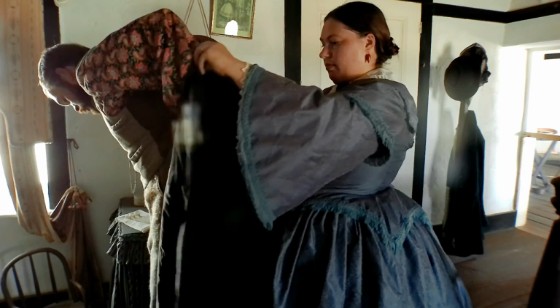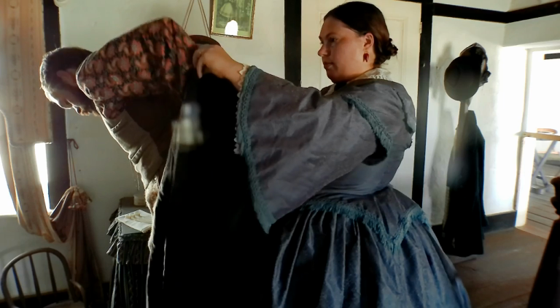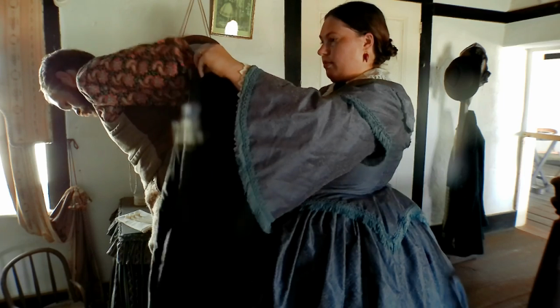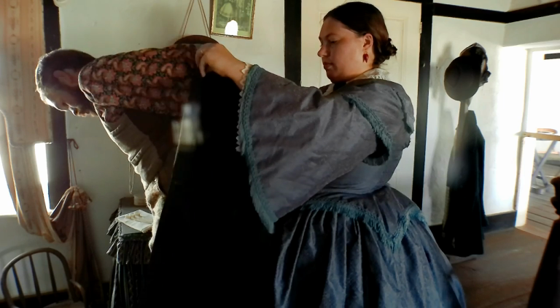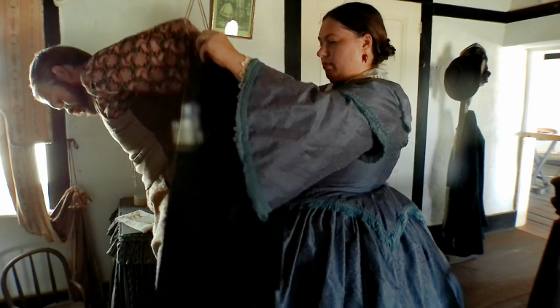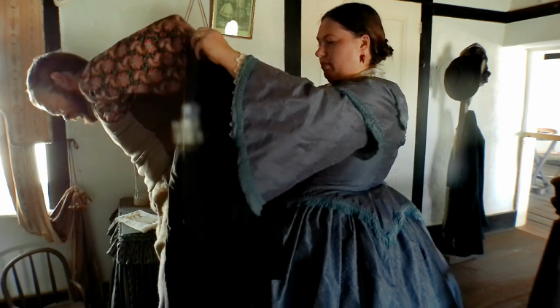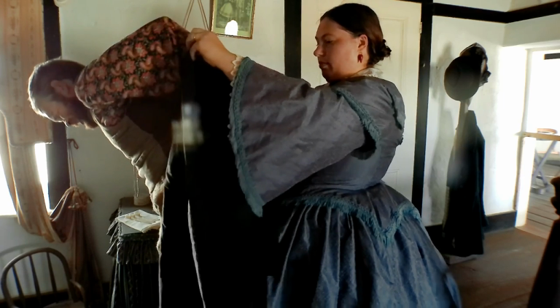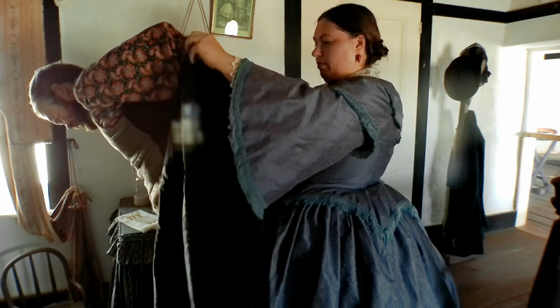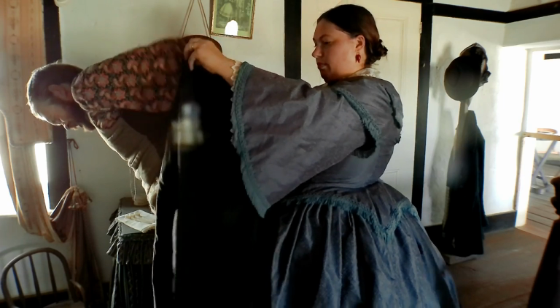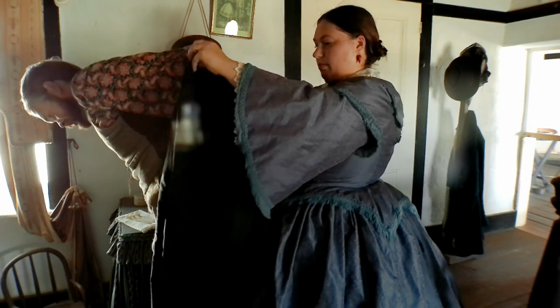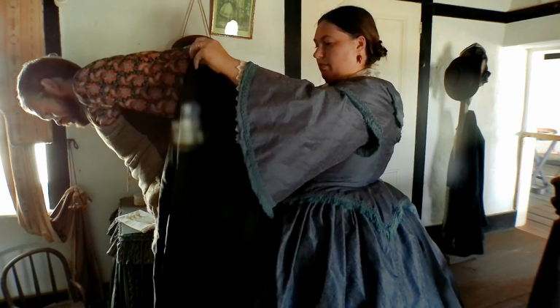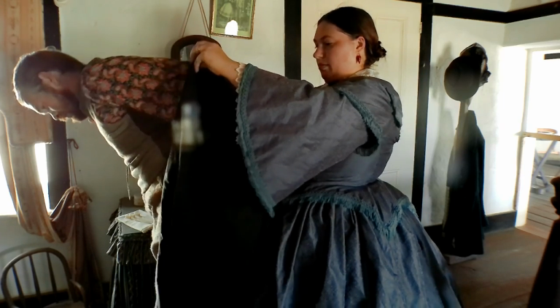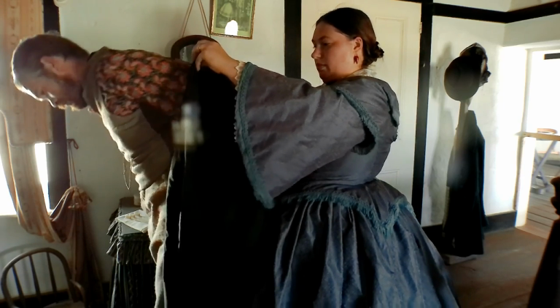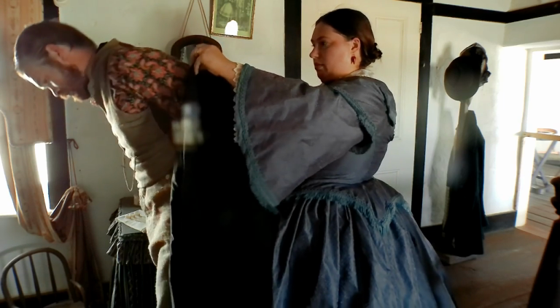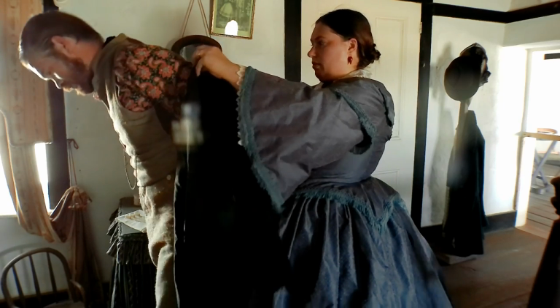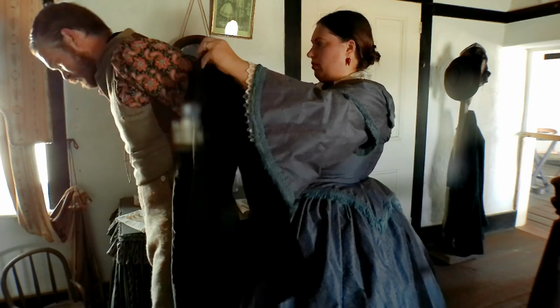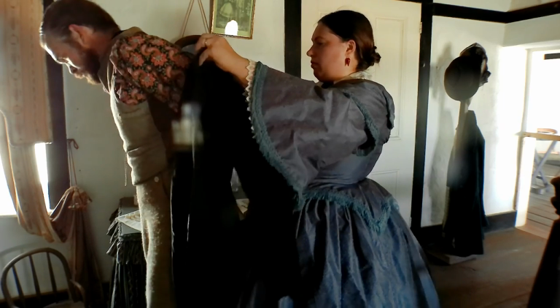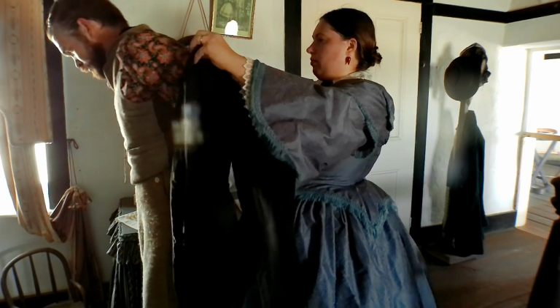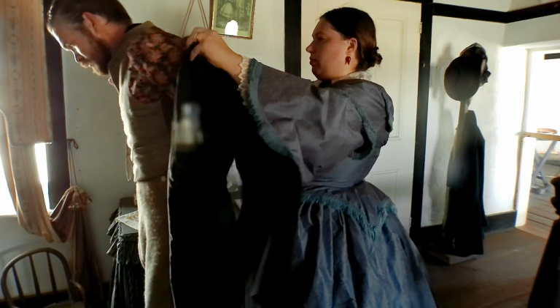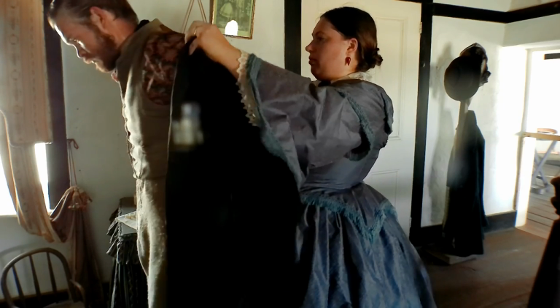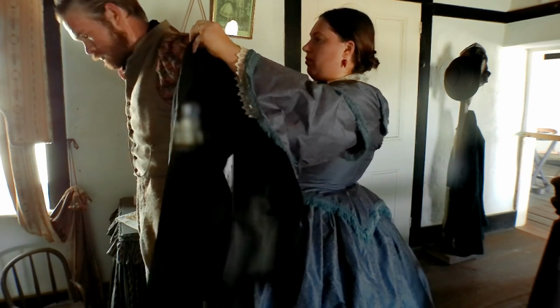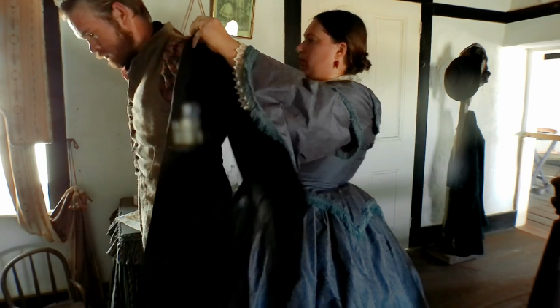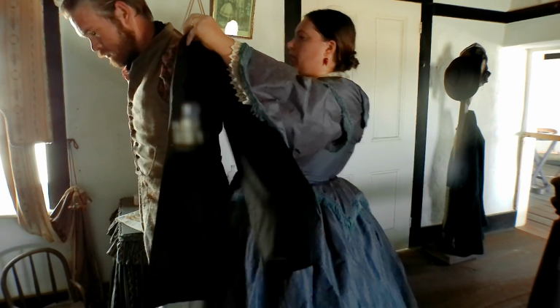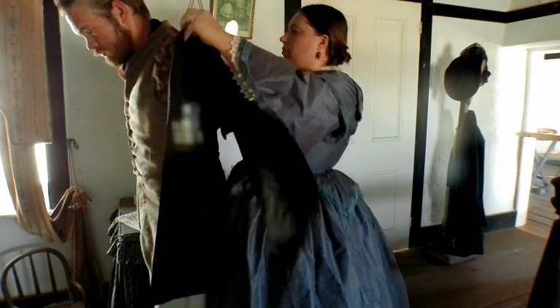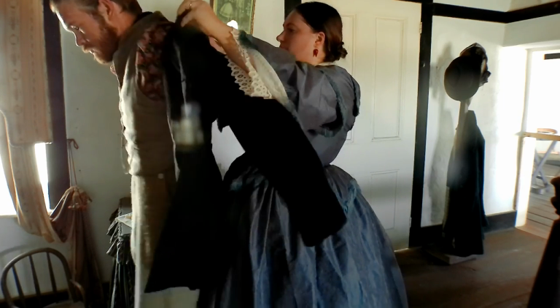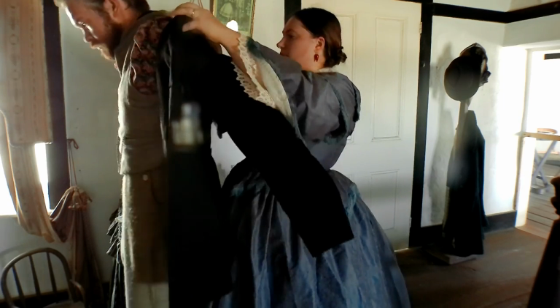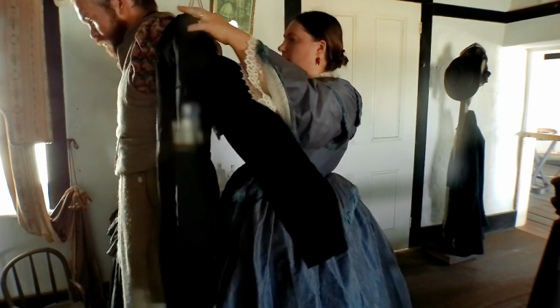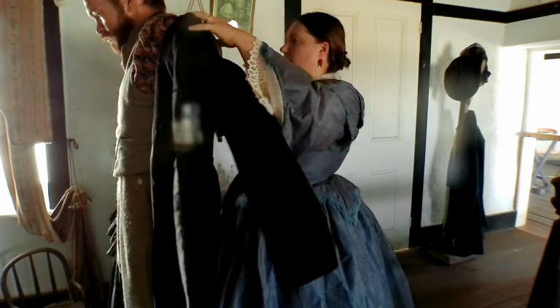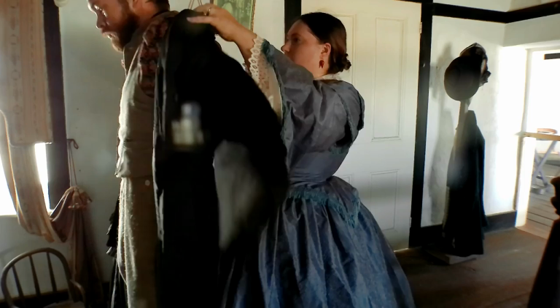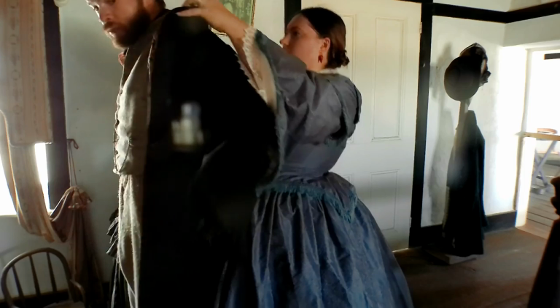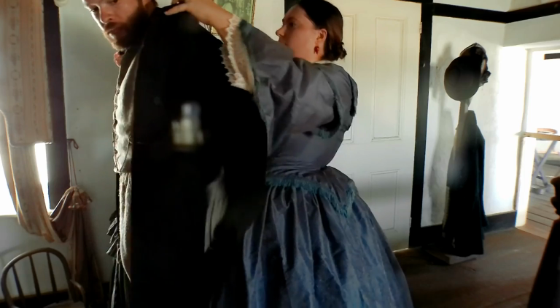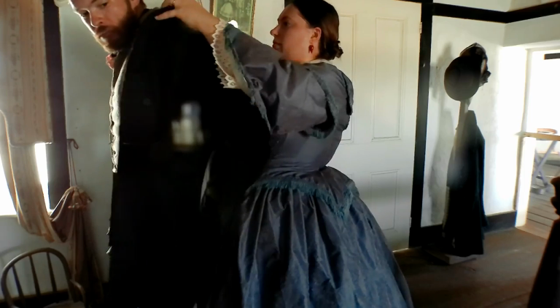Good day everyone, it is Caitlin, and today we are getting dressed as a couple in 1860, getting ready for church.